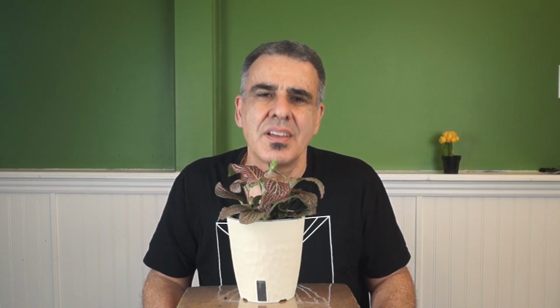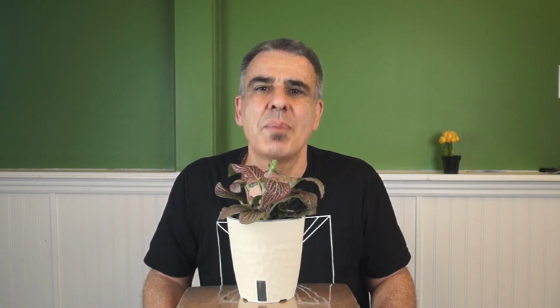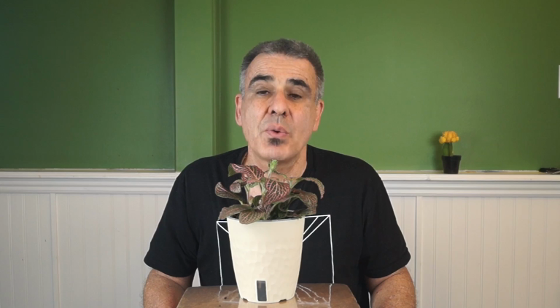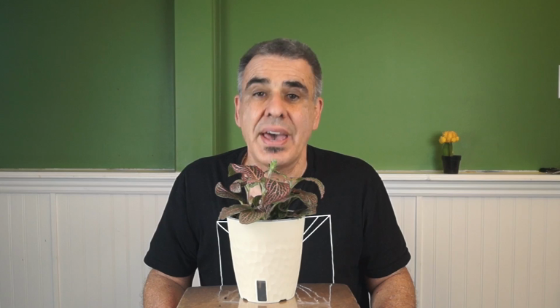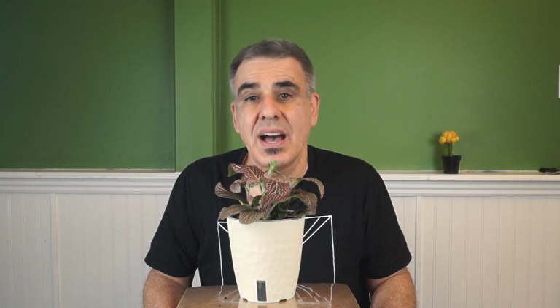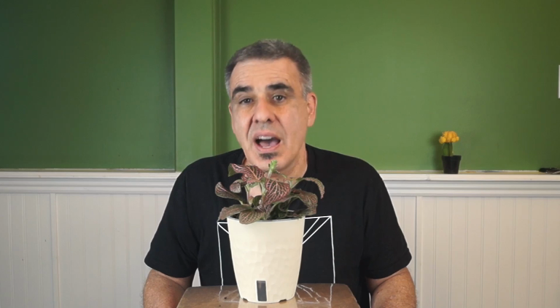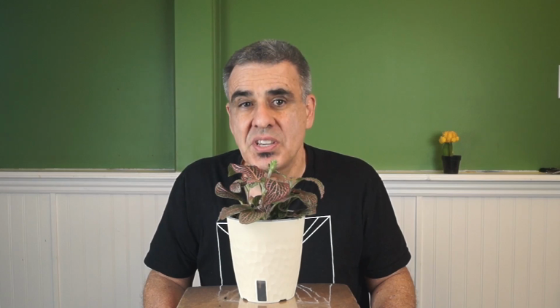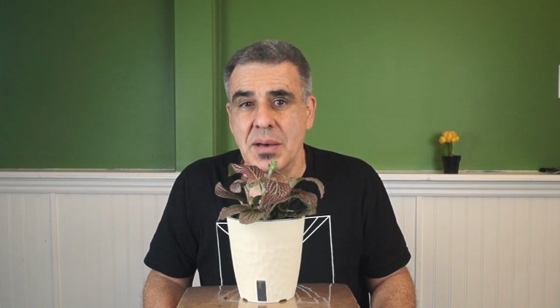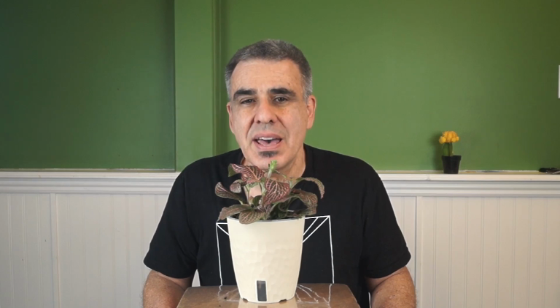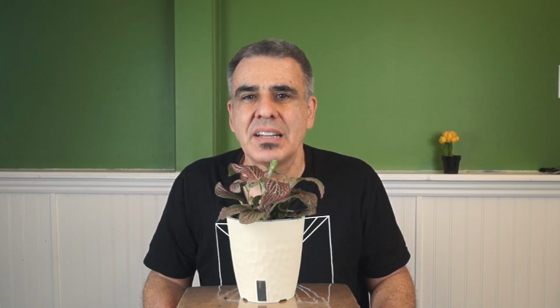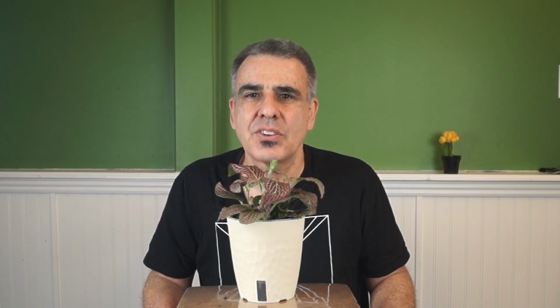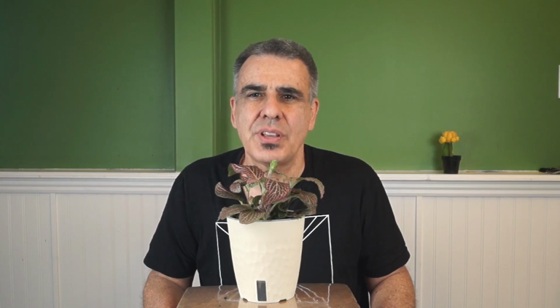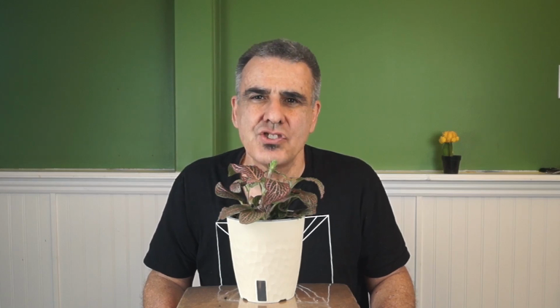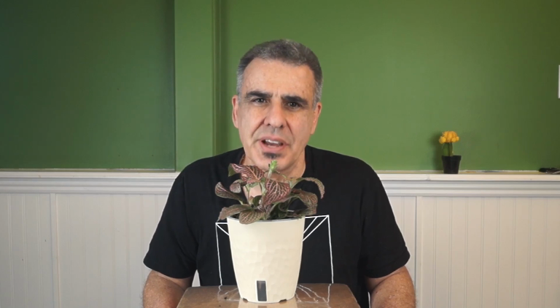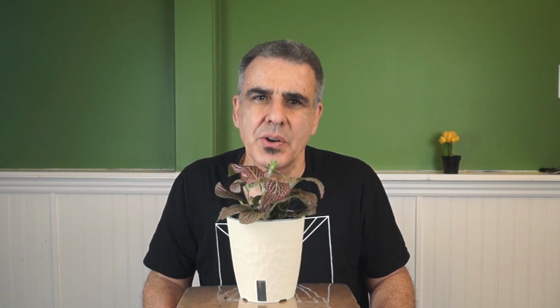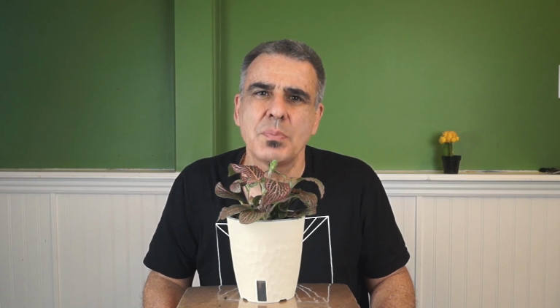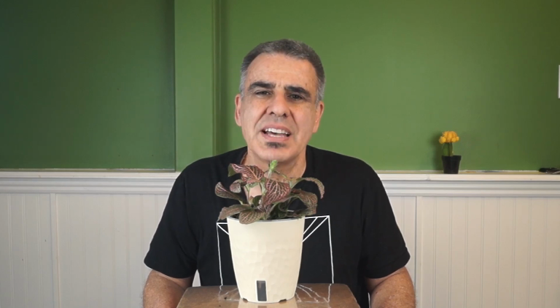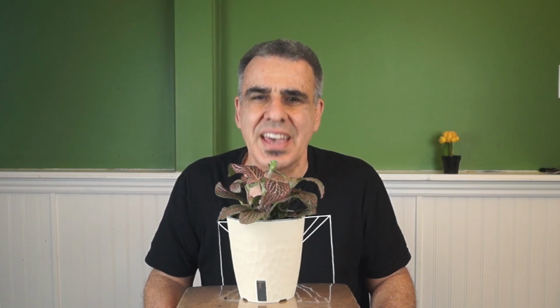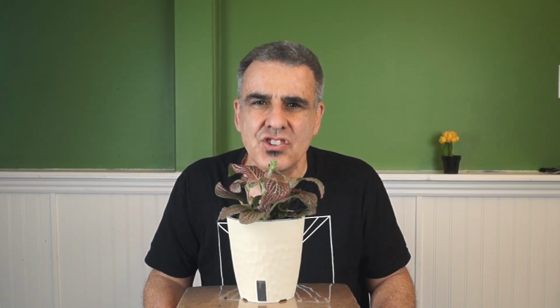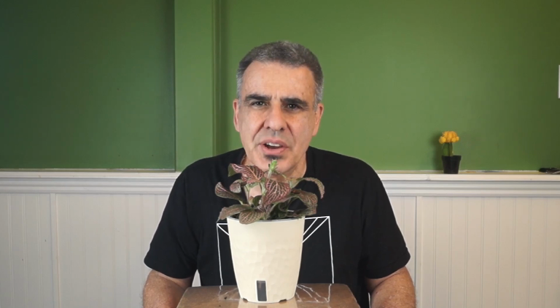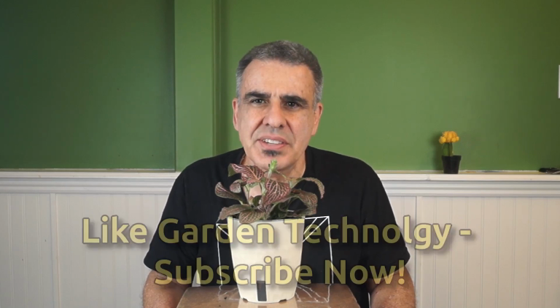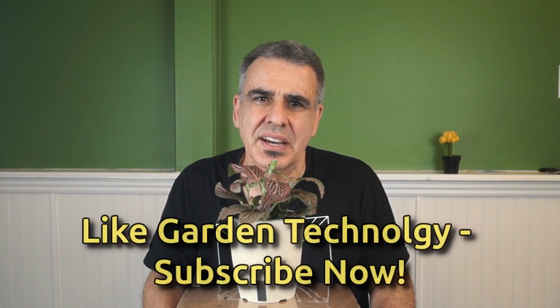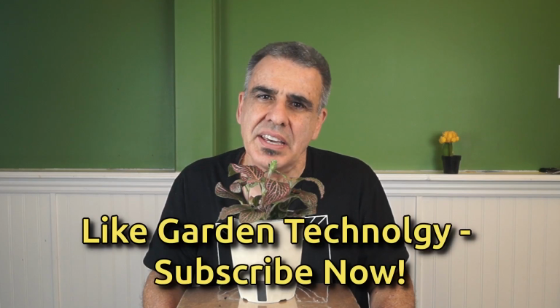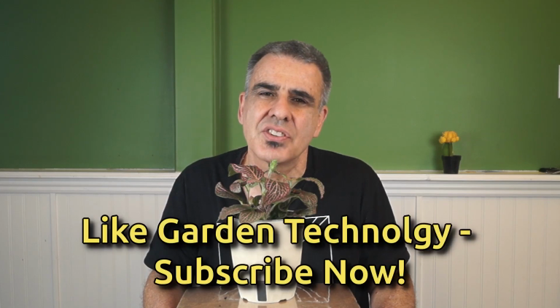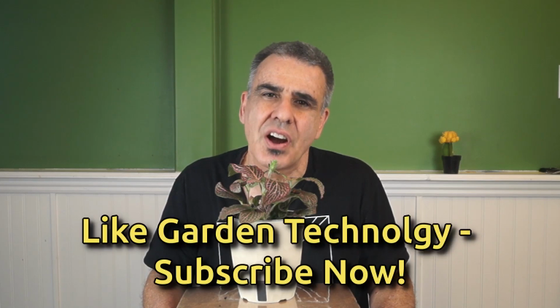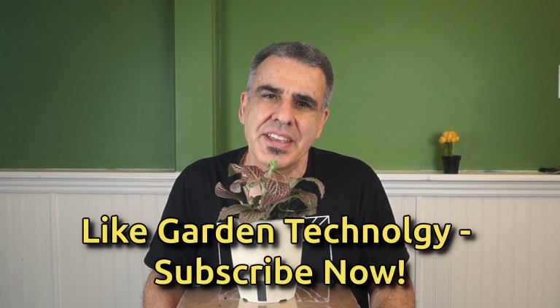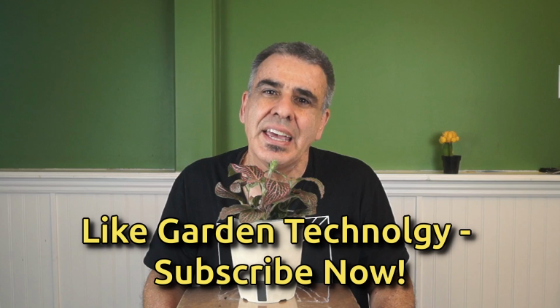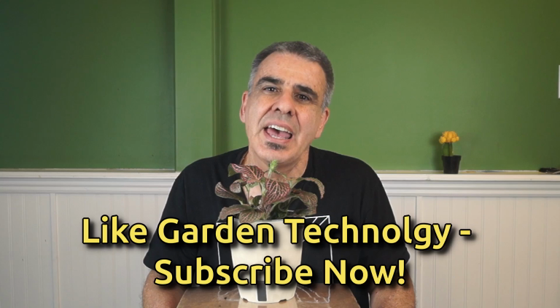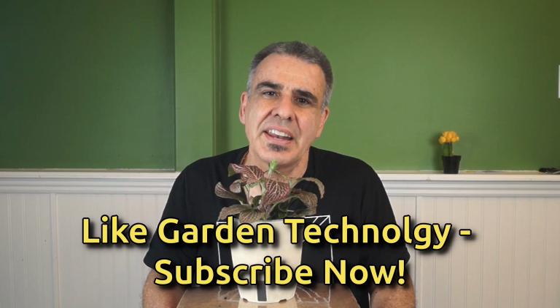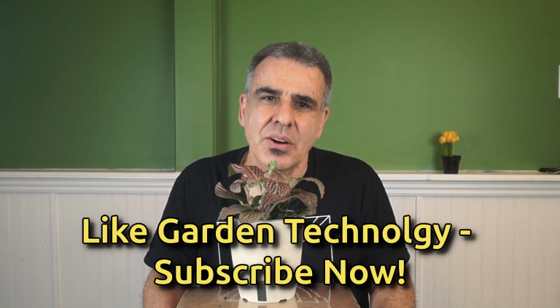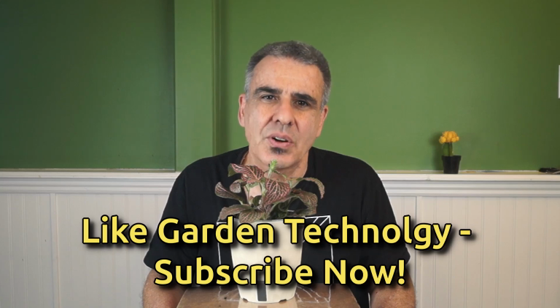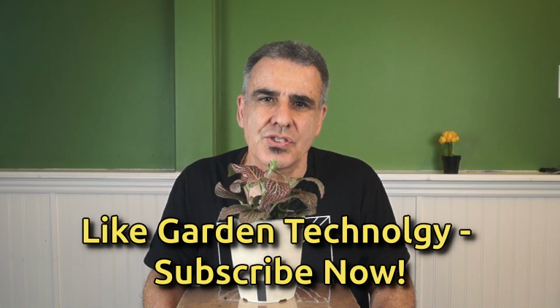By the way, I'm Tim, an electrical engineer who applies engineering techniques to gardening and agriculture.